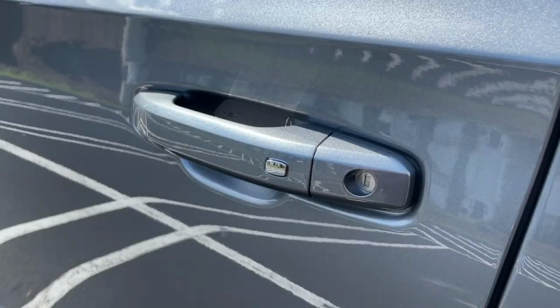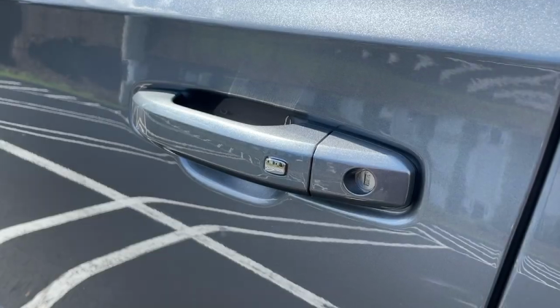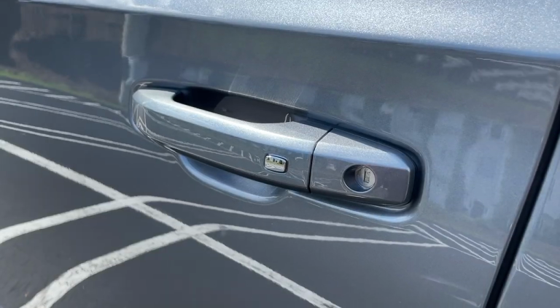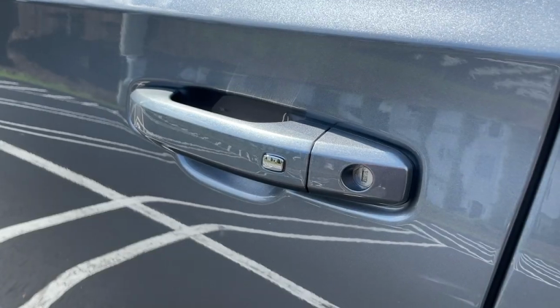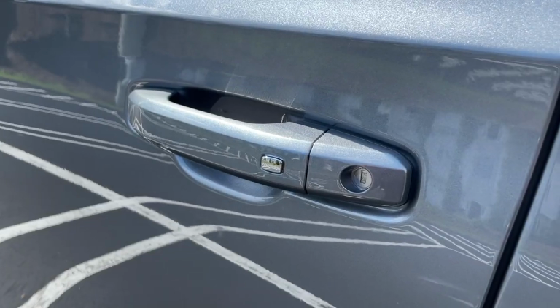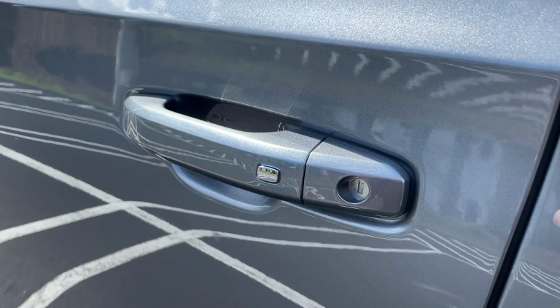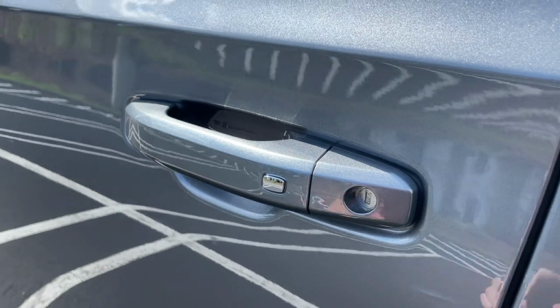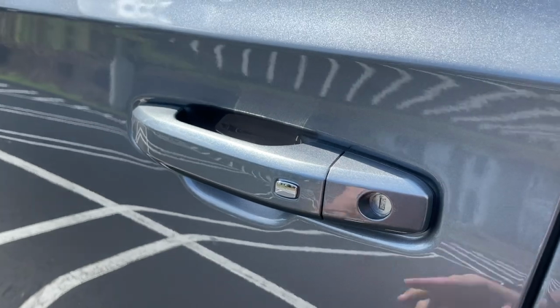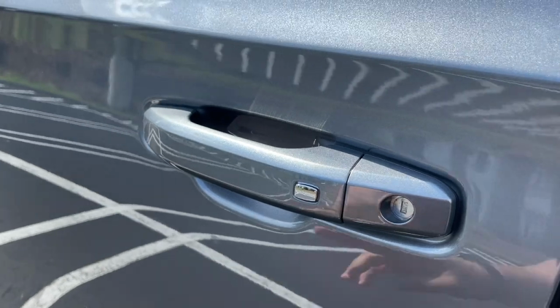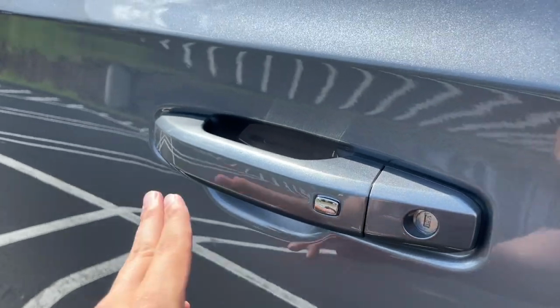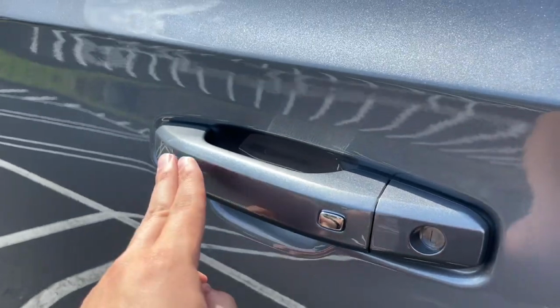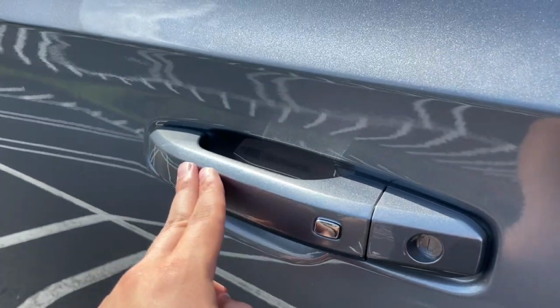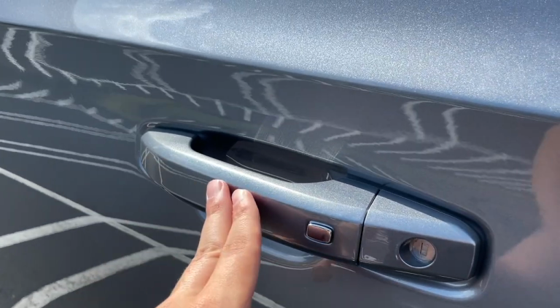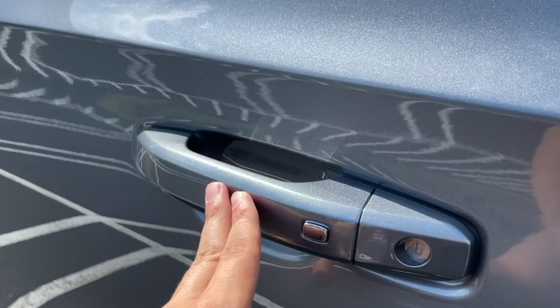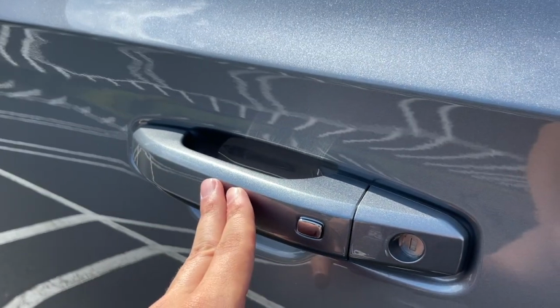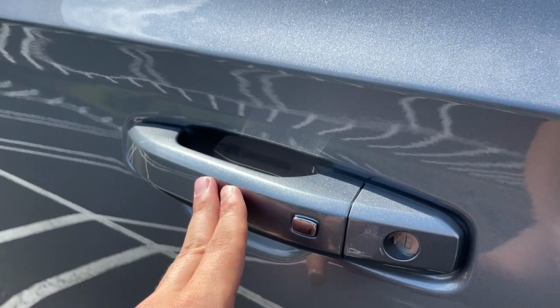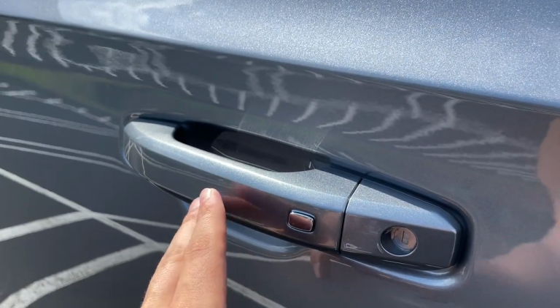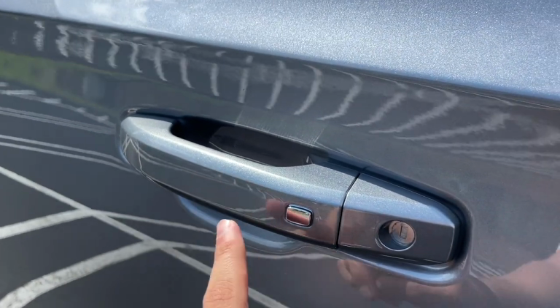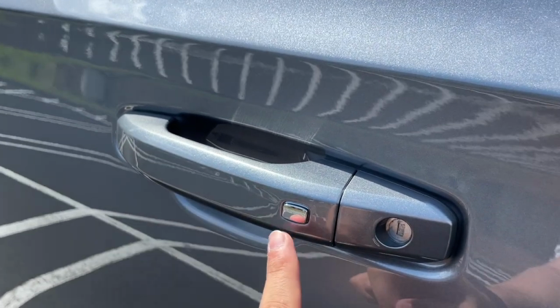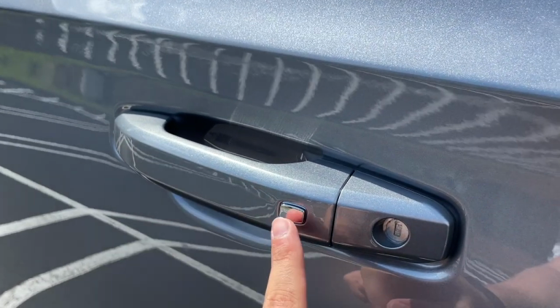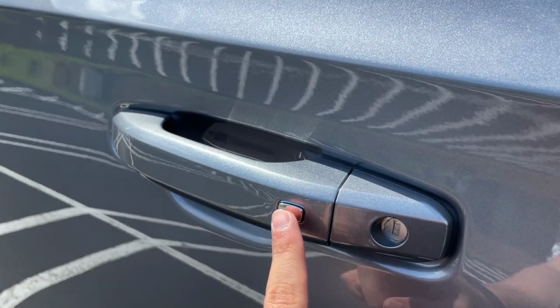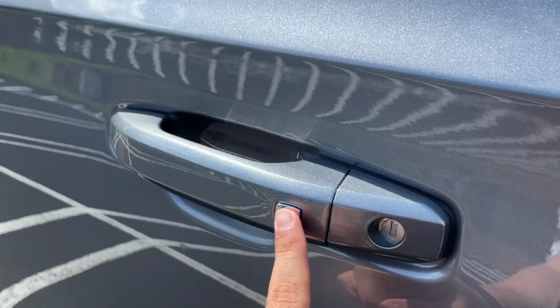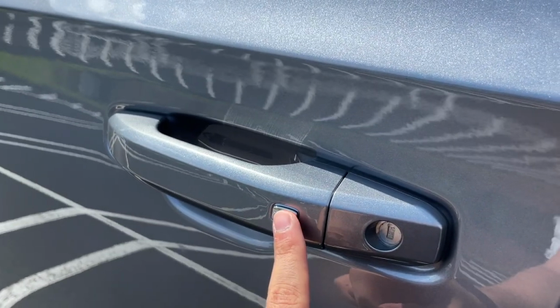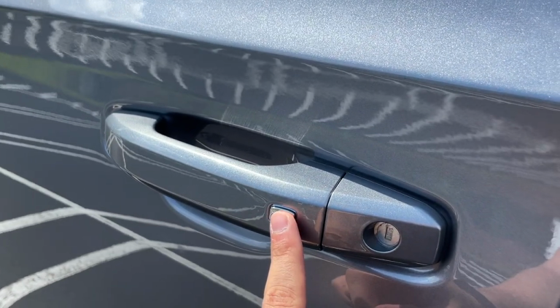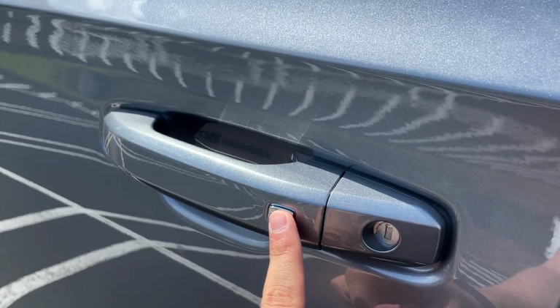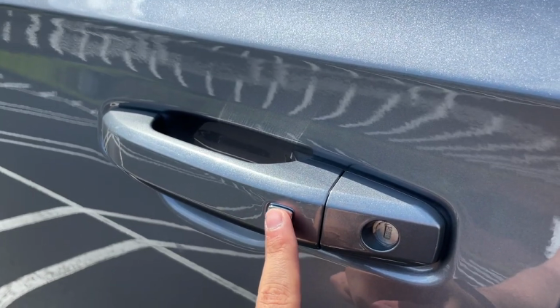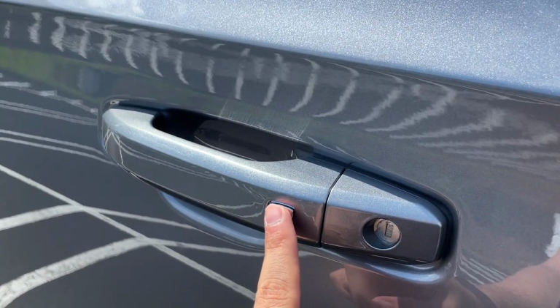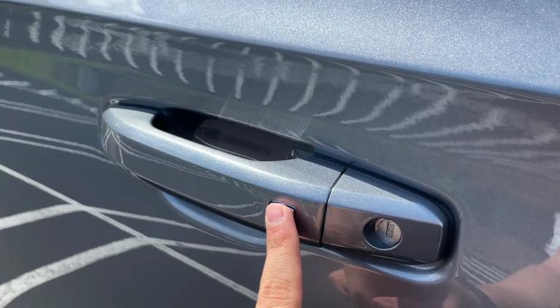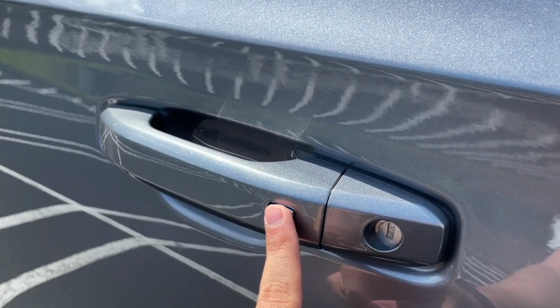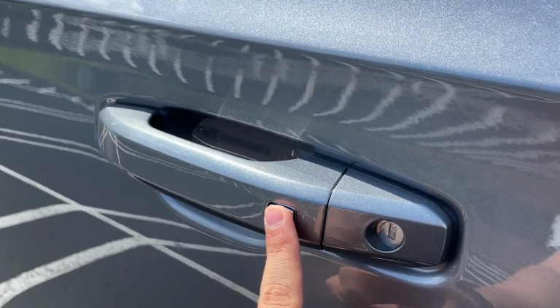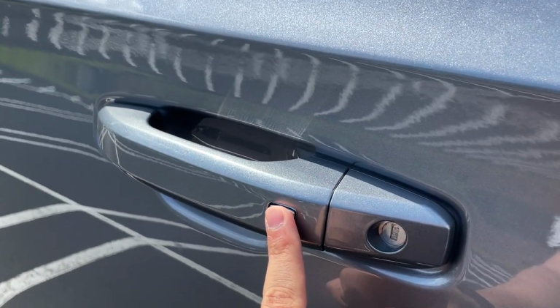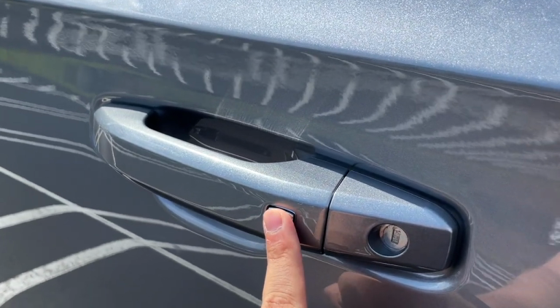Here is the door handle — it is finished in the same color as the SUV. To lock and unlock the SUV, just go ahead and click on this button.